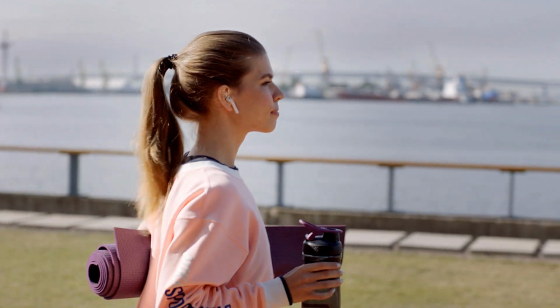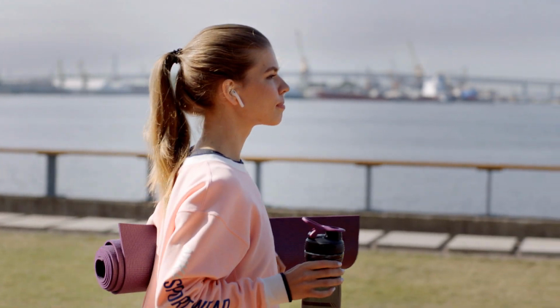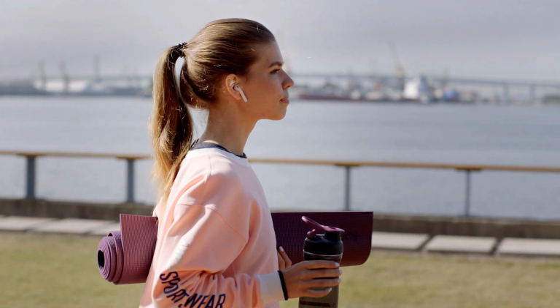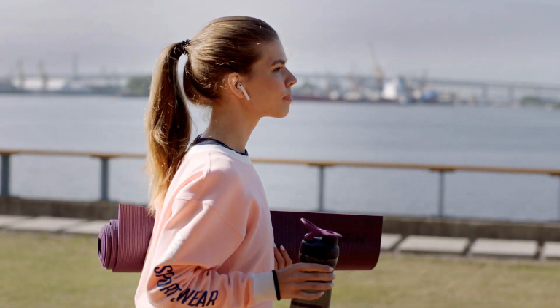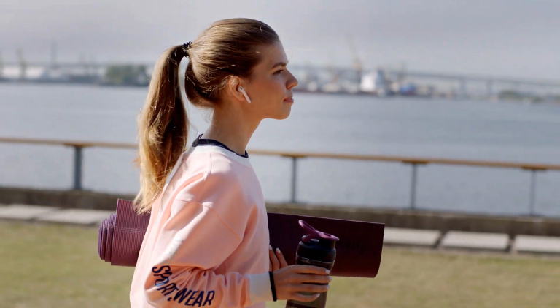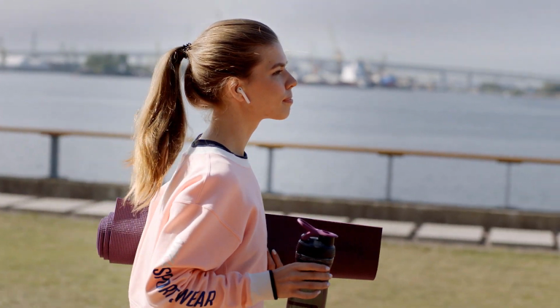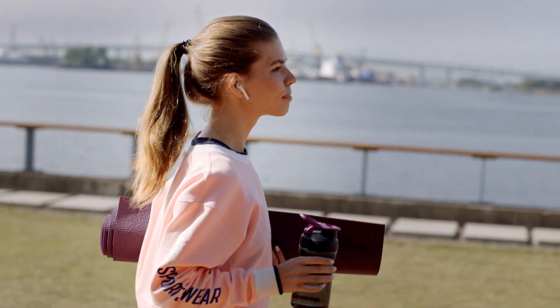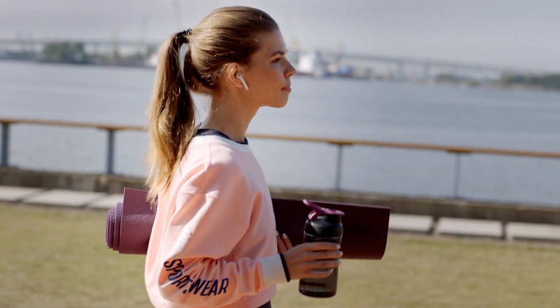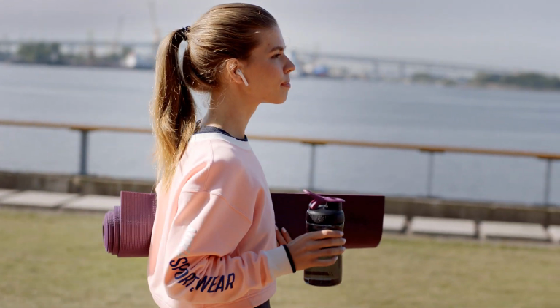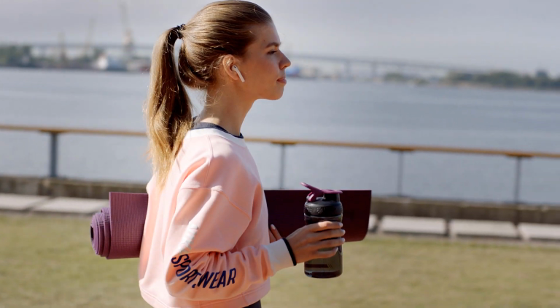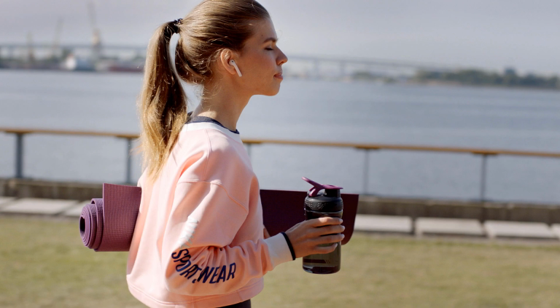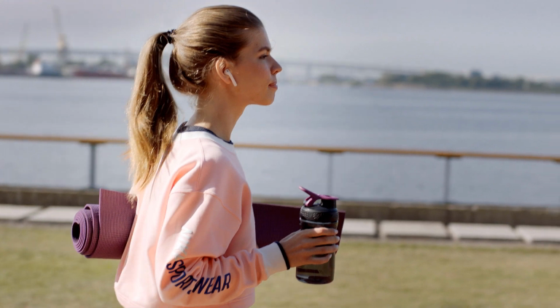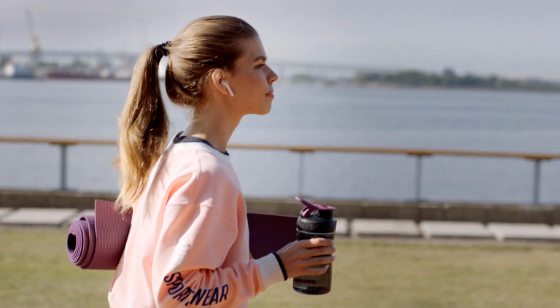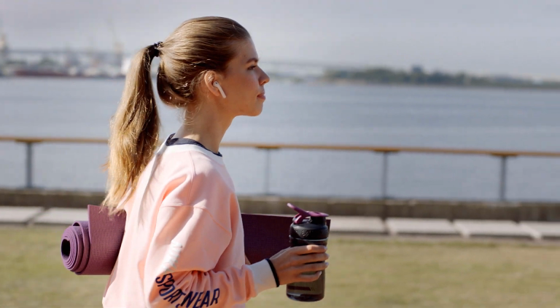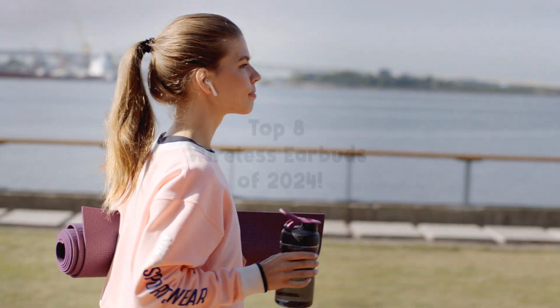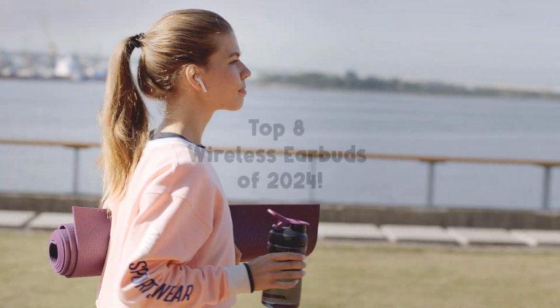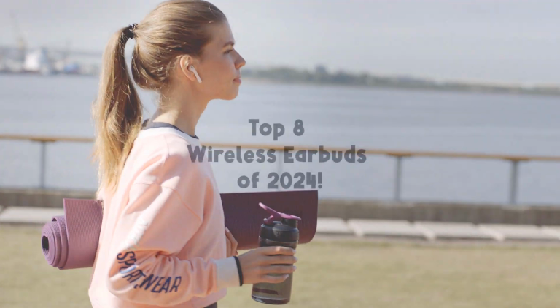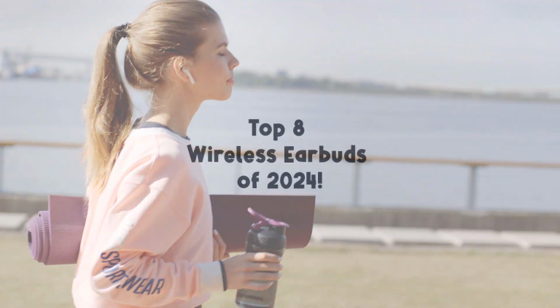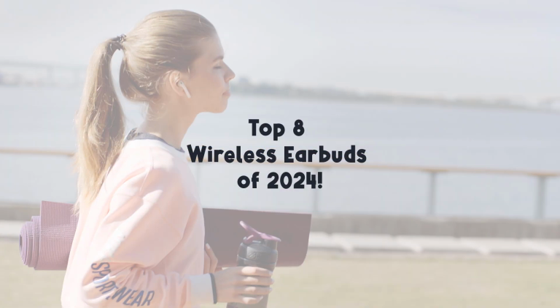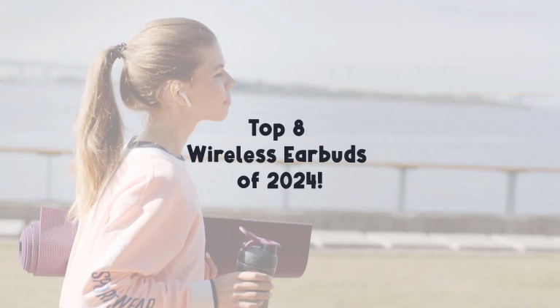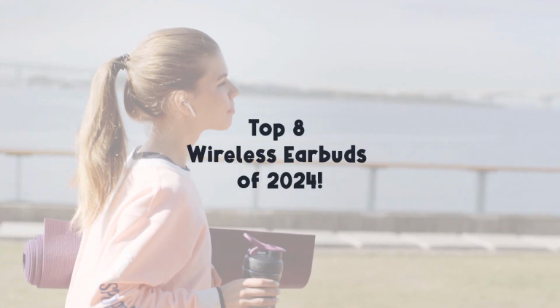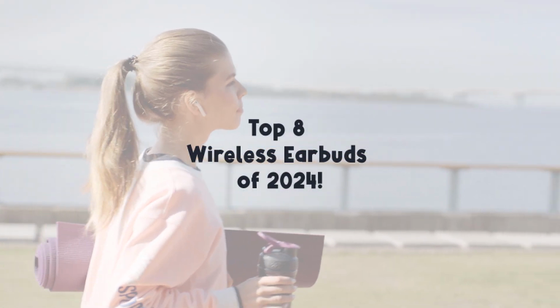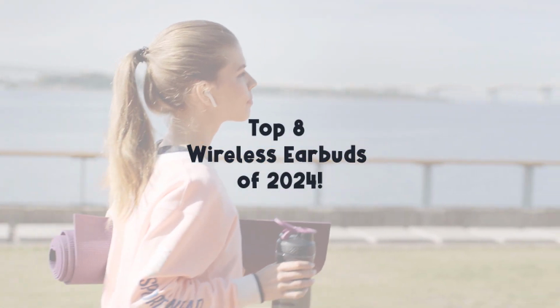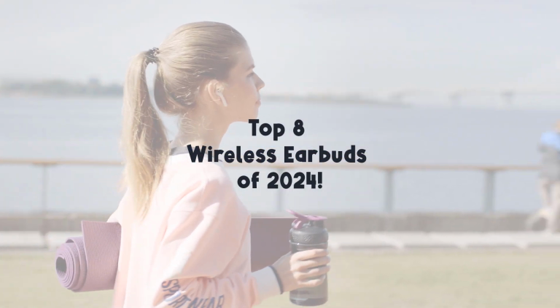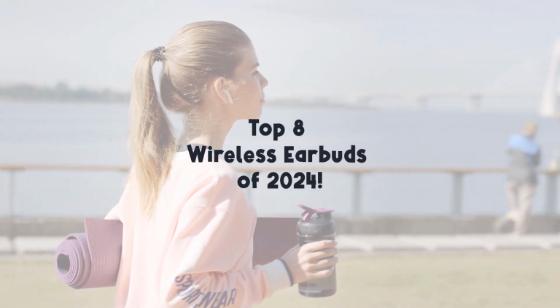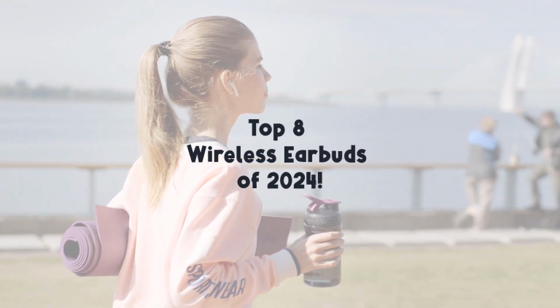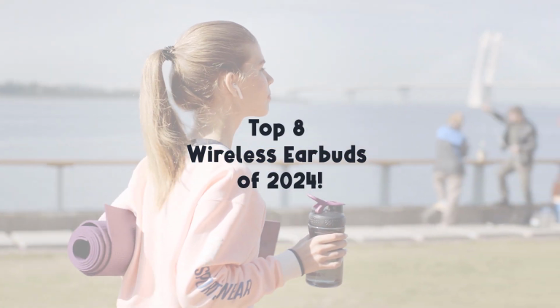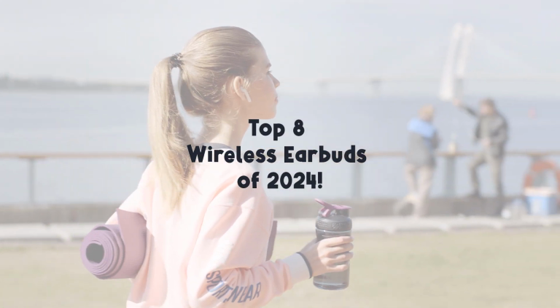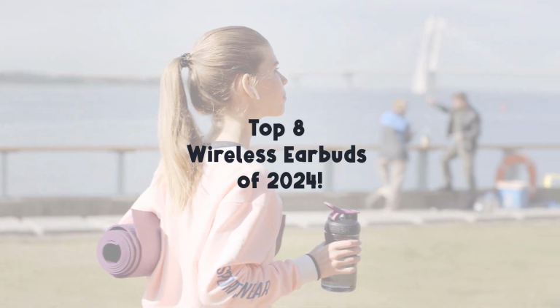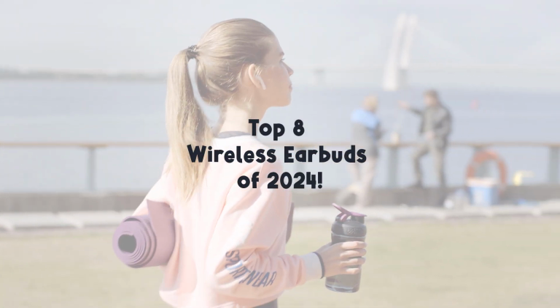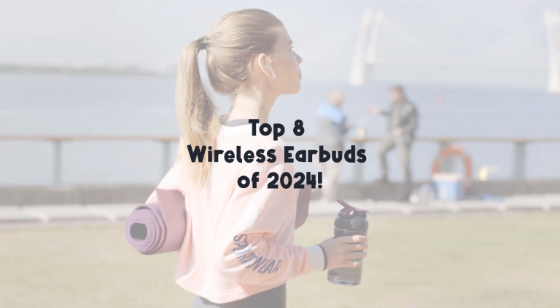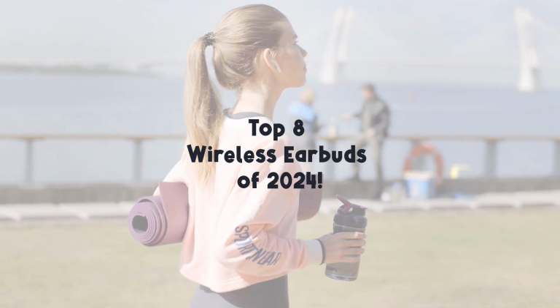Now, buckle up because we're about to unveil the top 8 wireless earbuds of 2024.